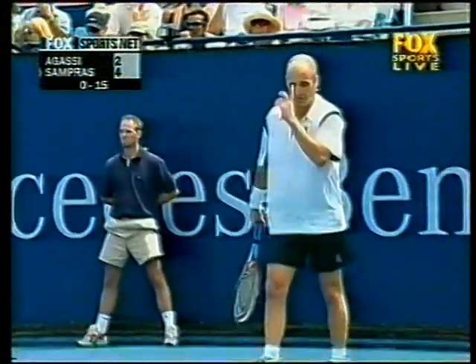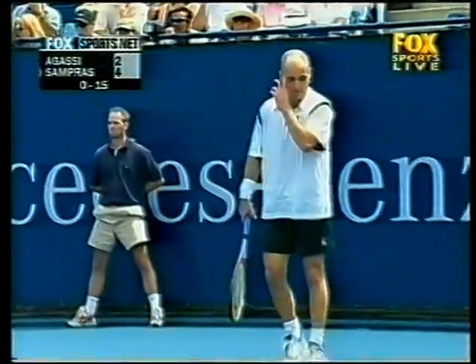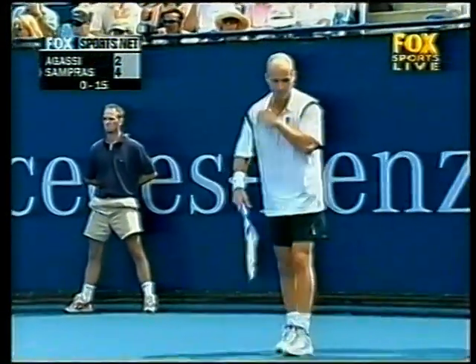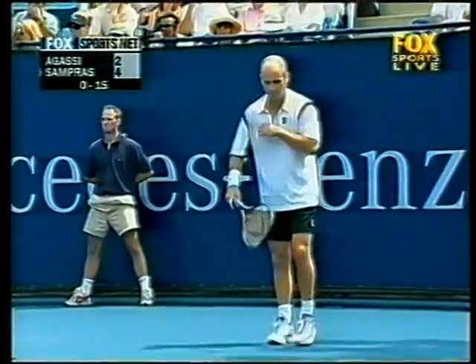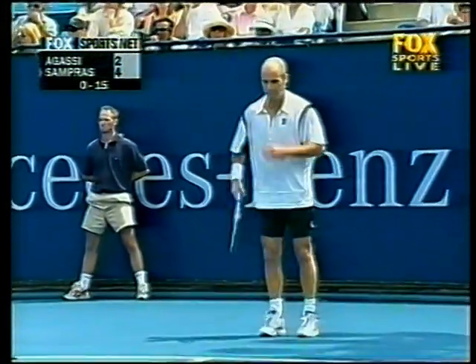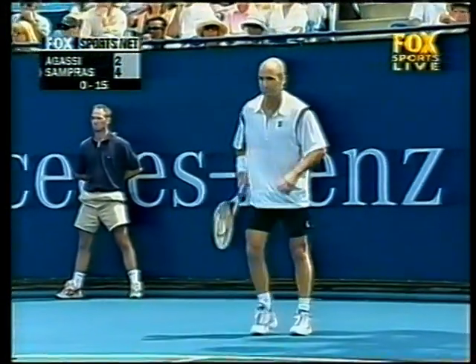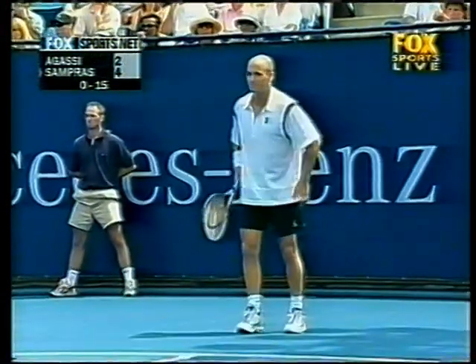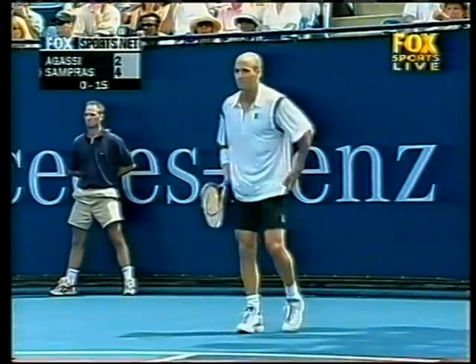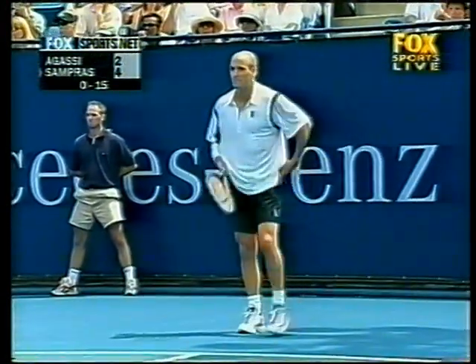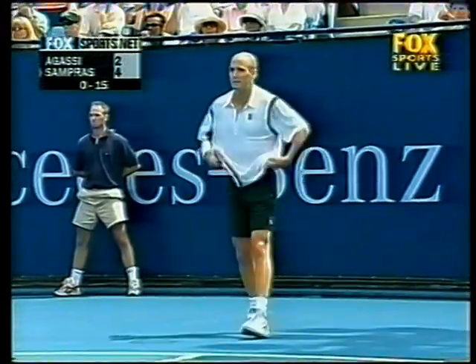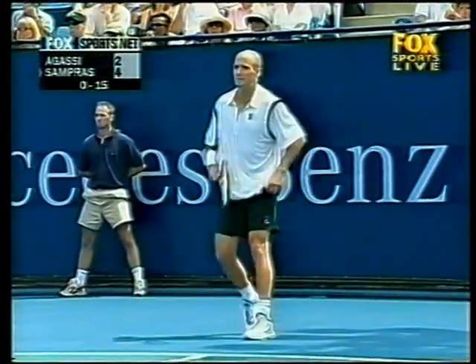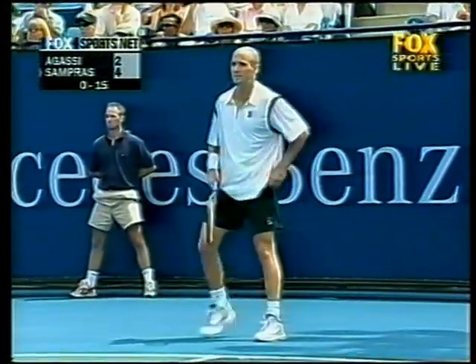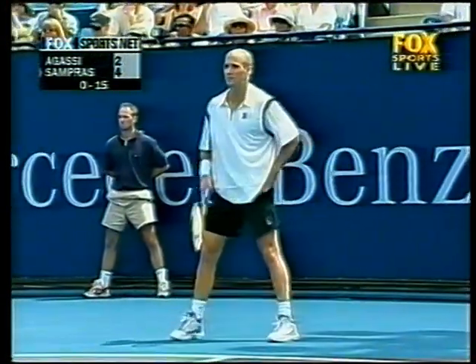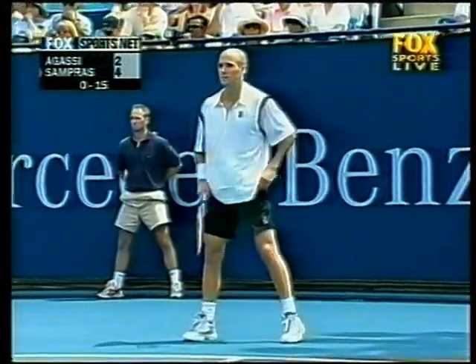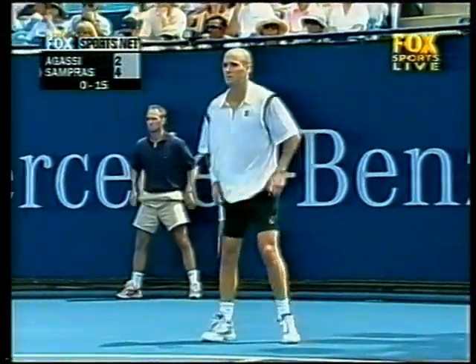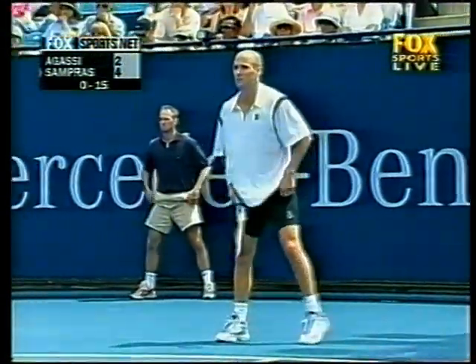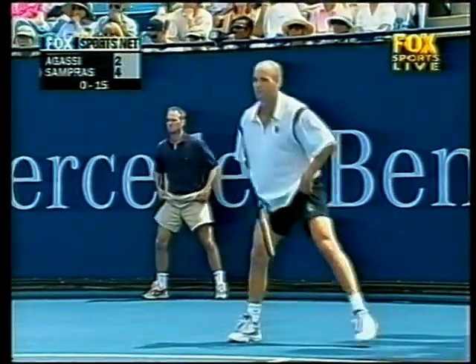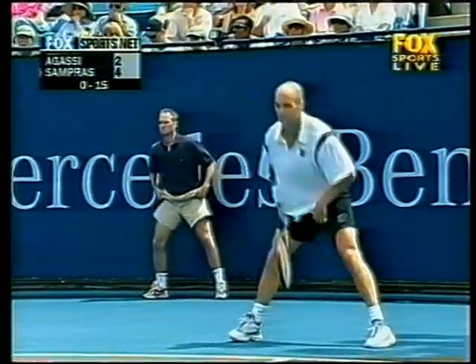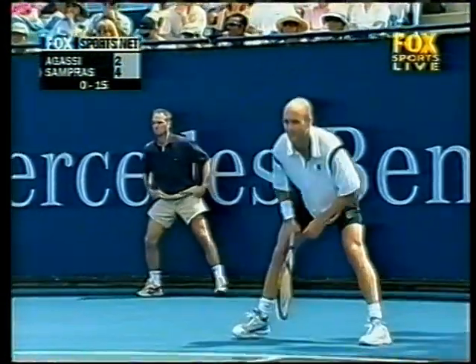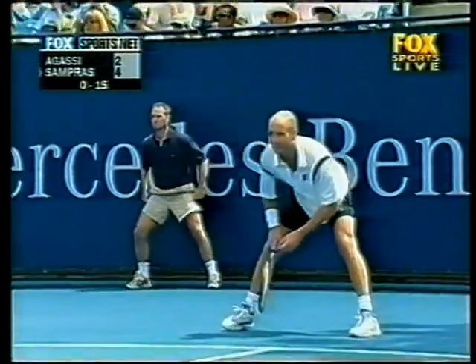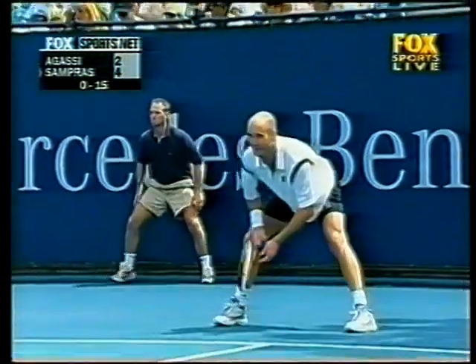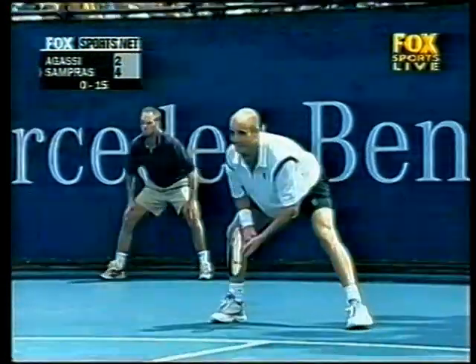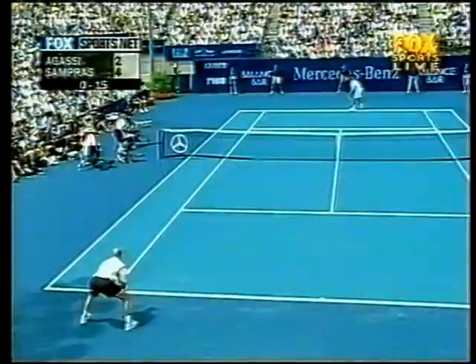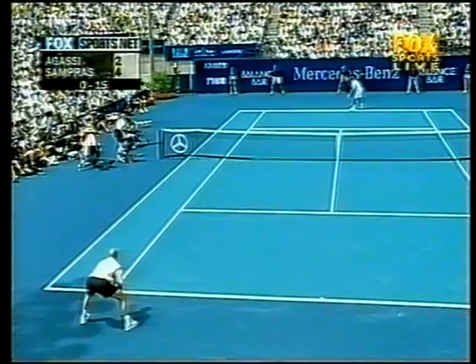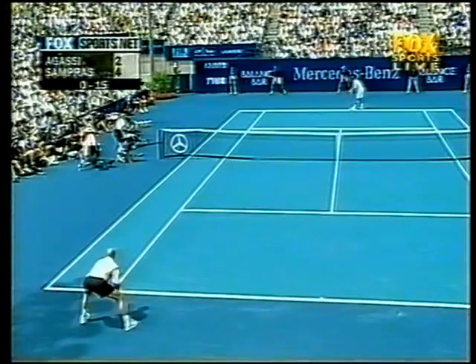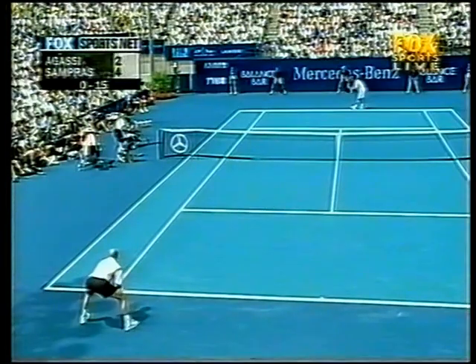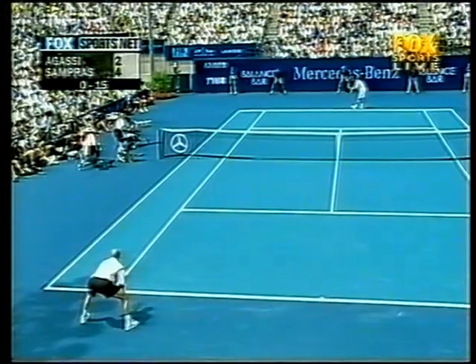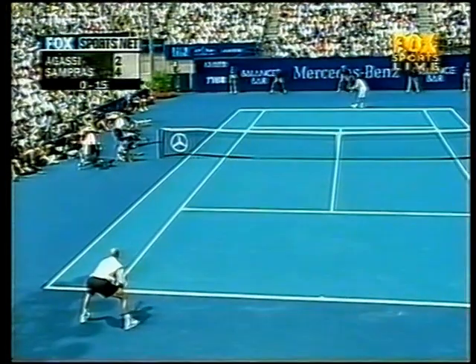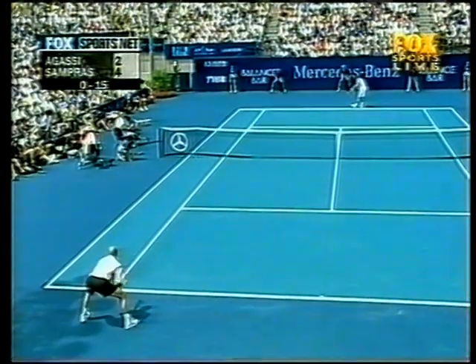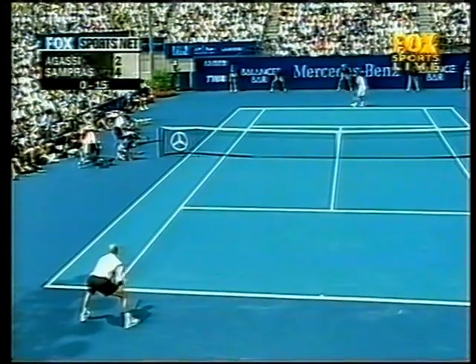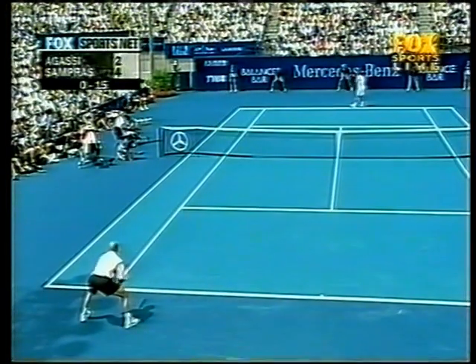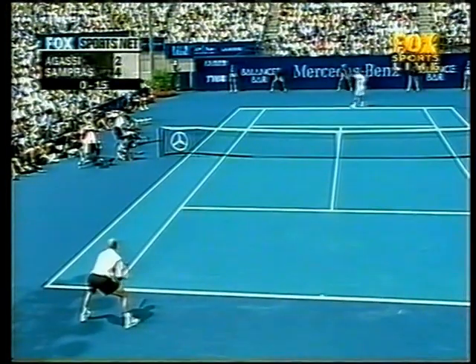Agassi again jumping off to a quick start on Pete's serve. Seventh game, first set.